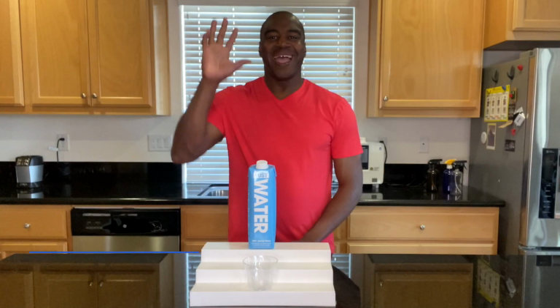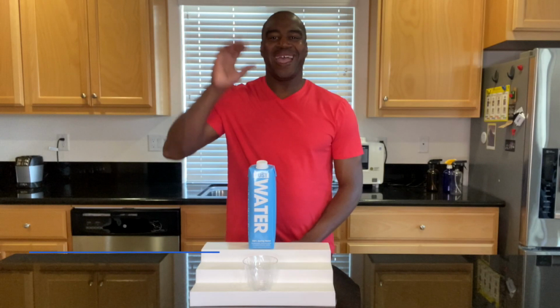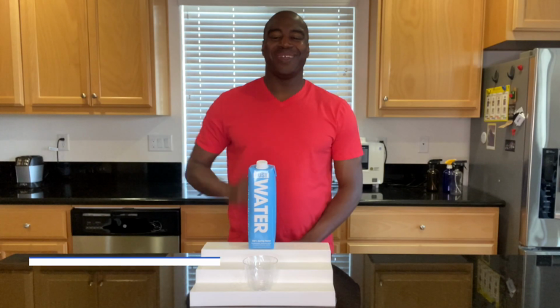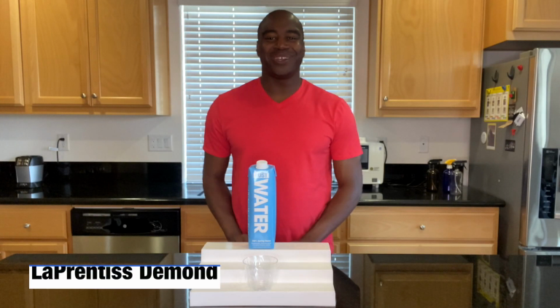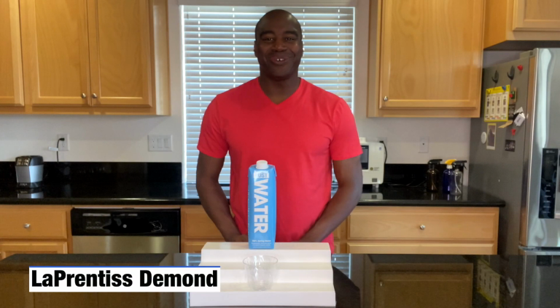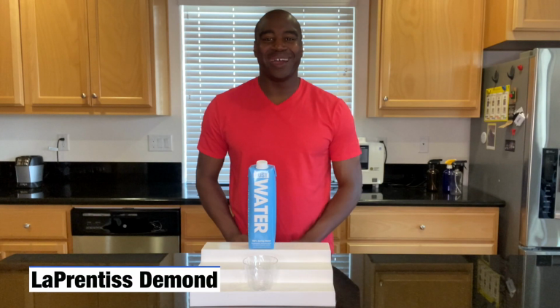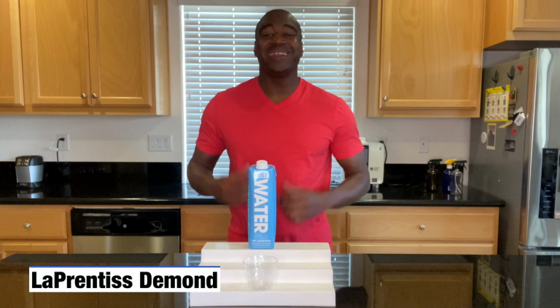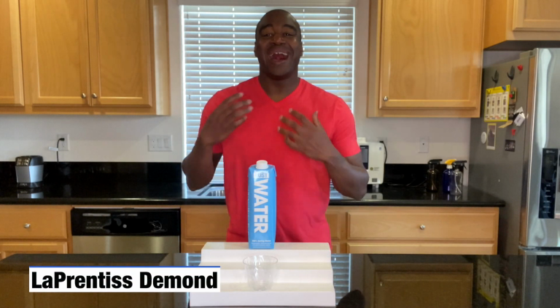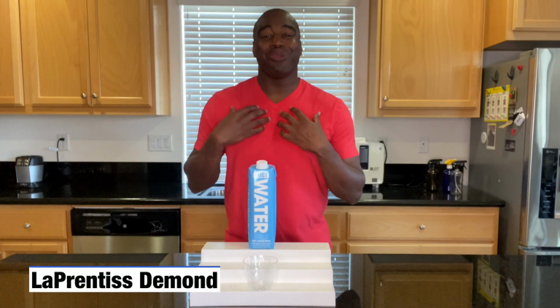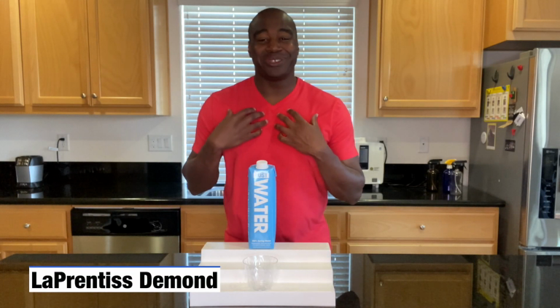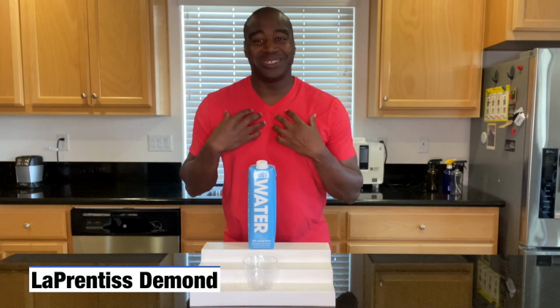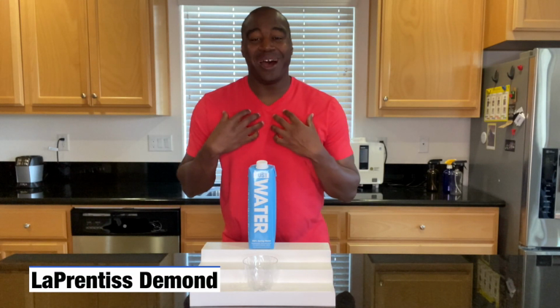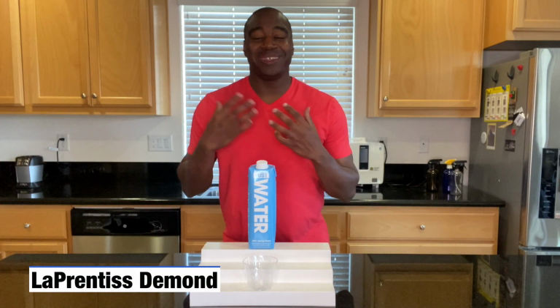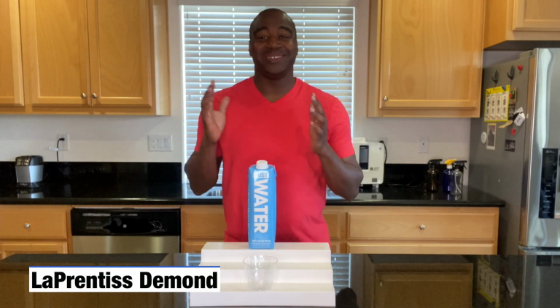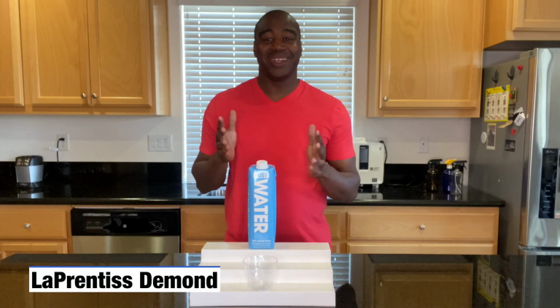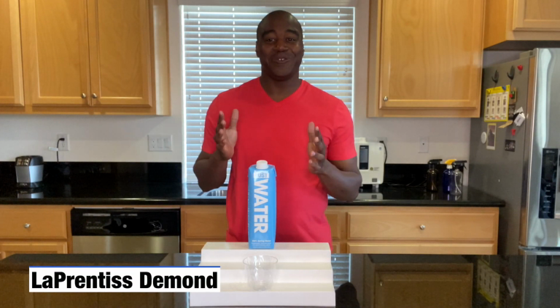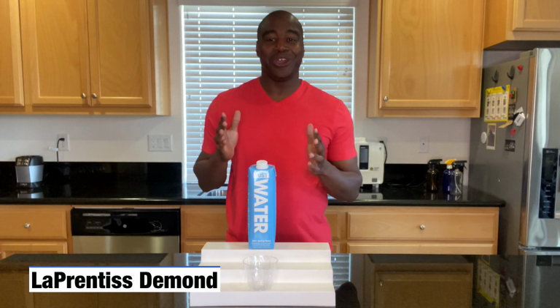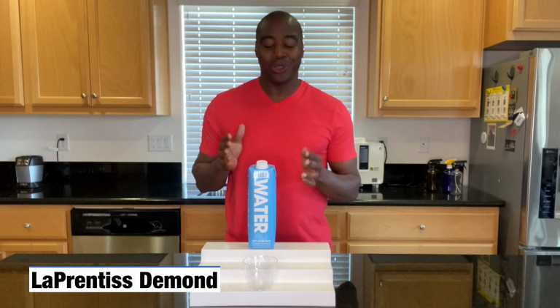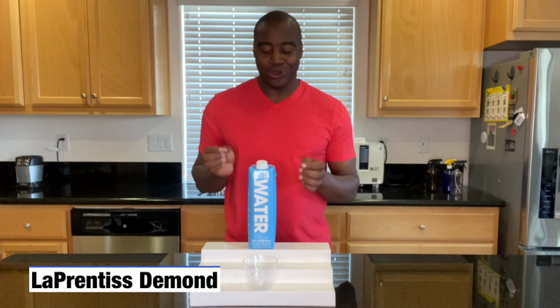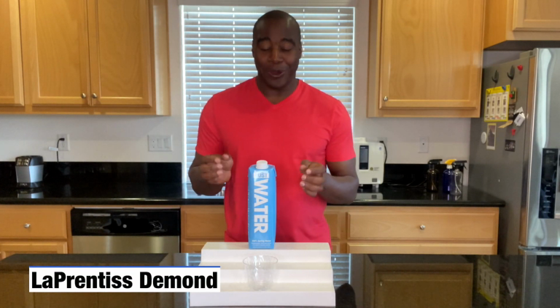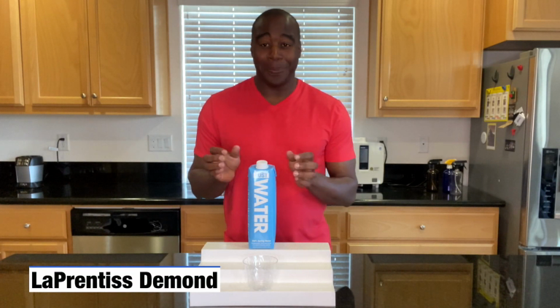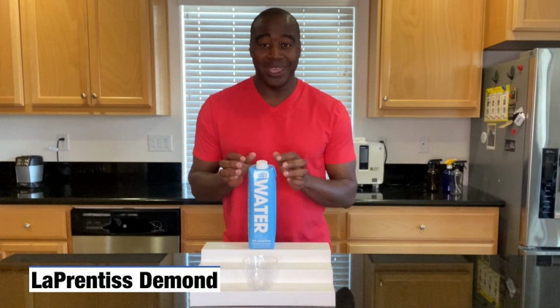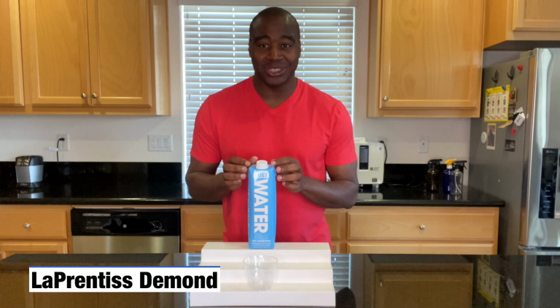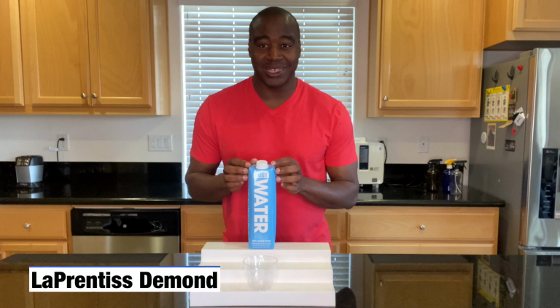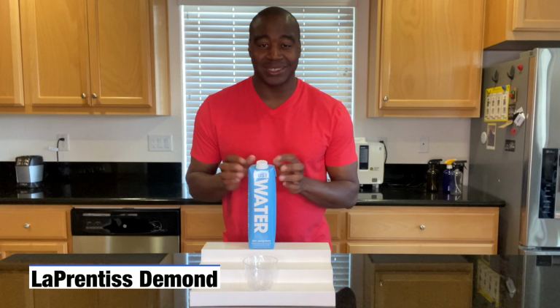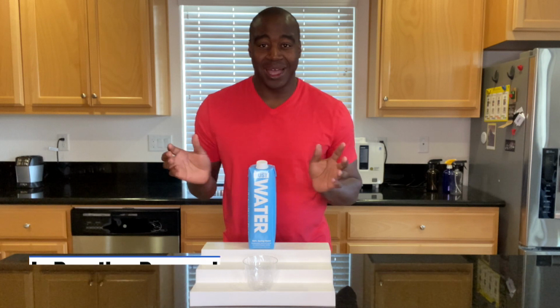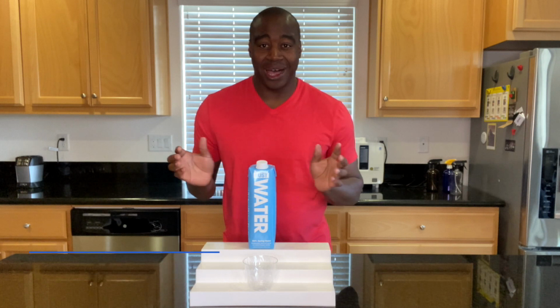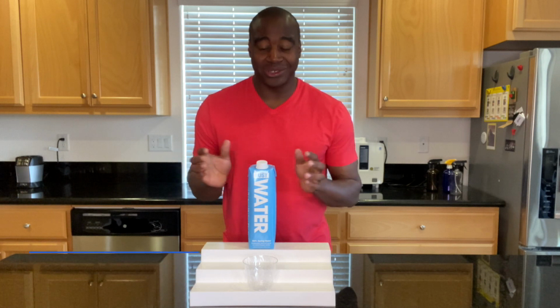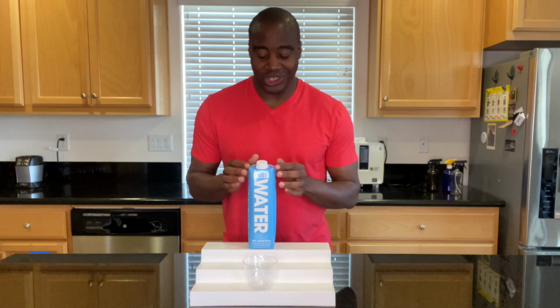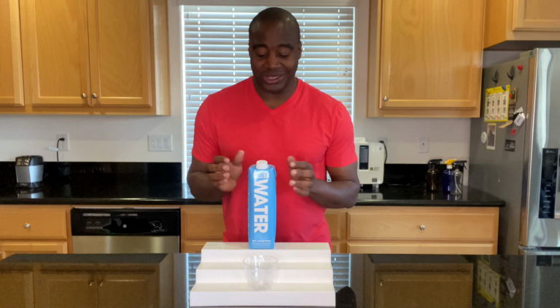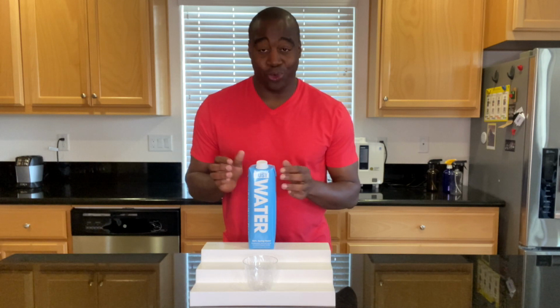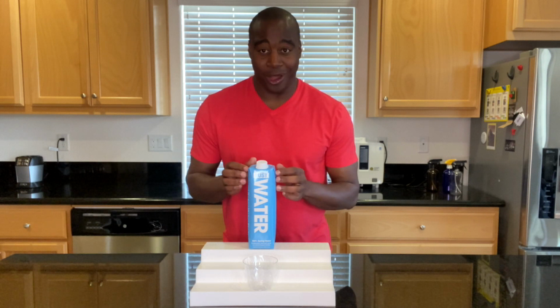Hey, what is going on? I'm LaPrentice DeMond and in today's video we are going to do a pH test on just water.